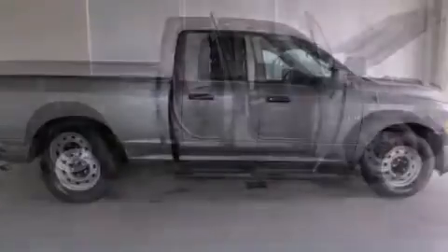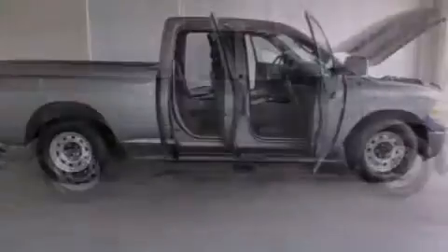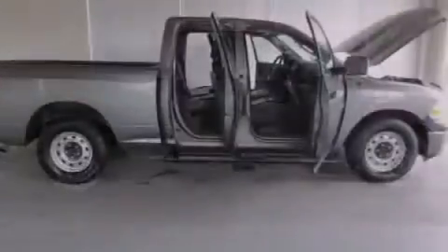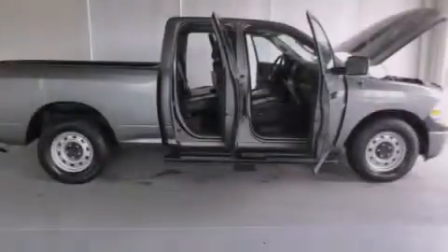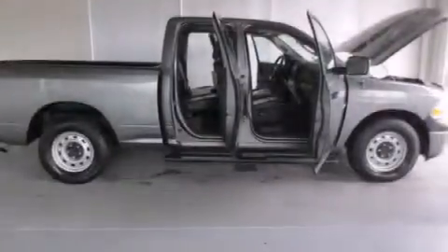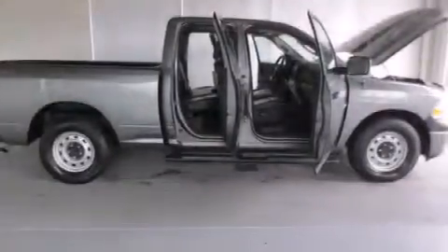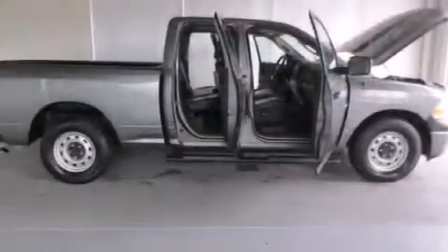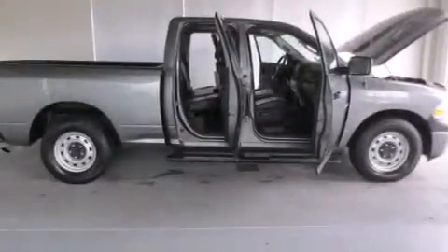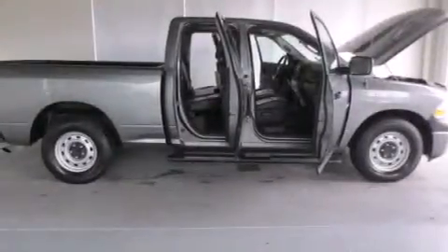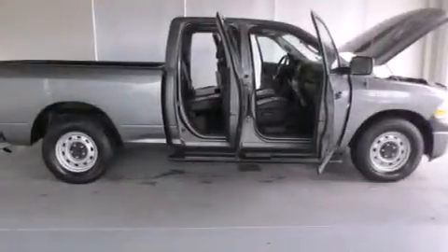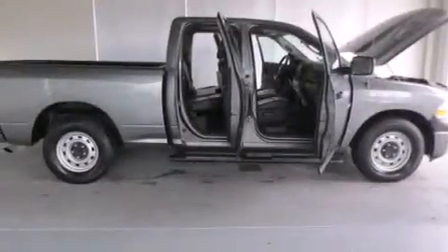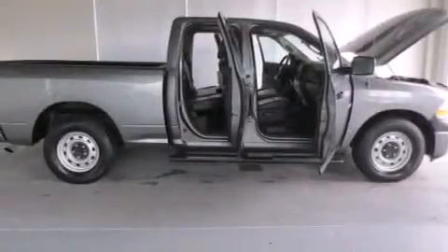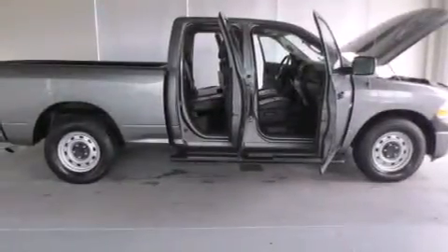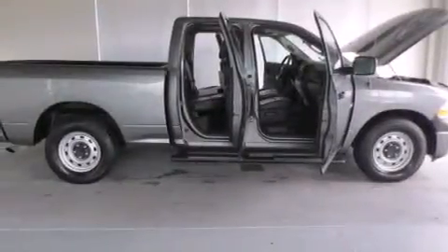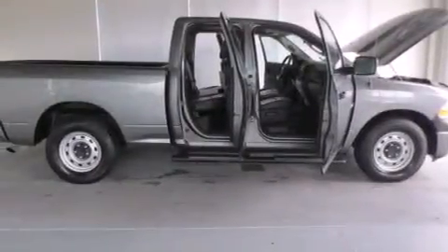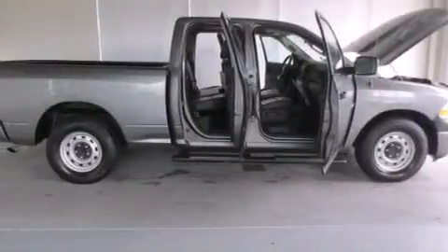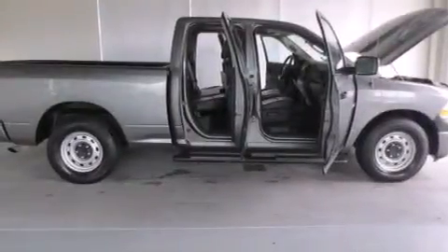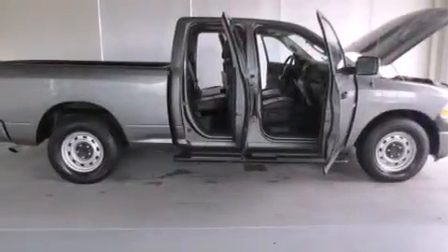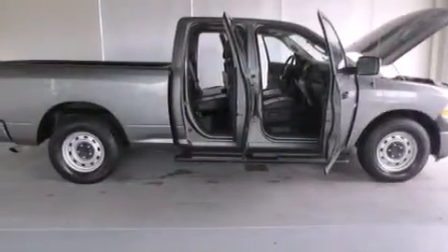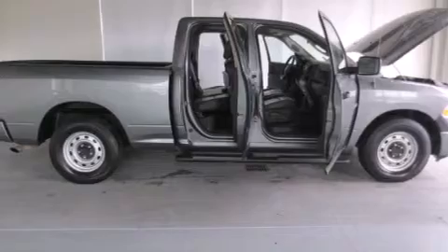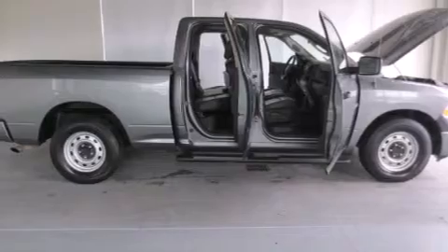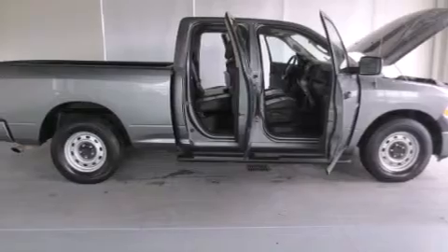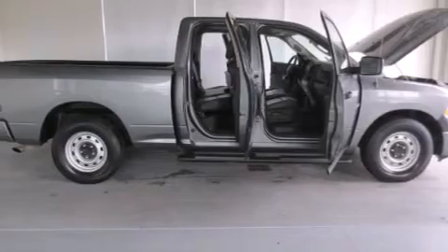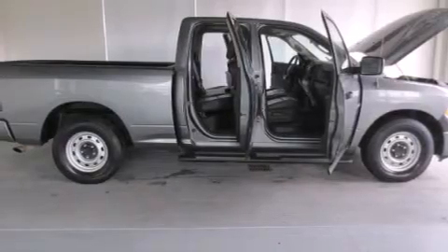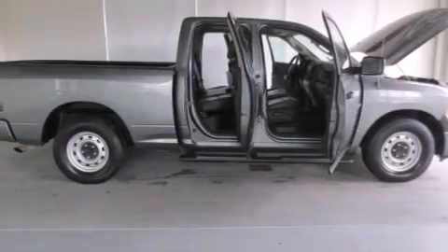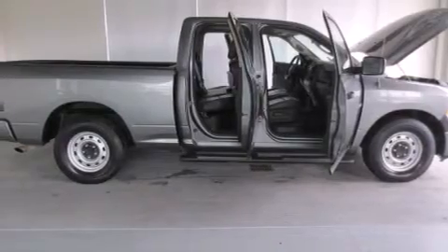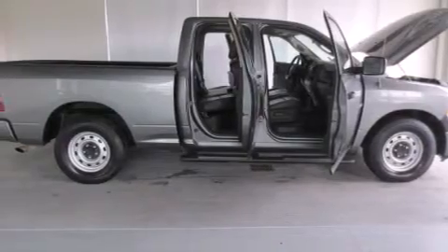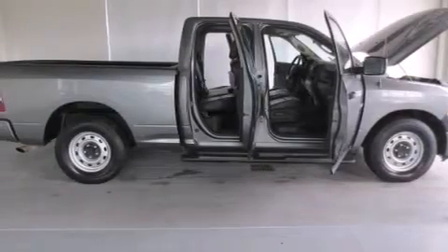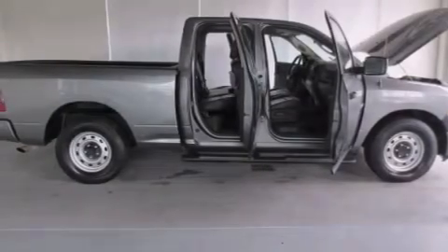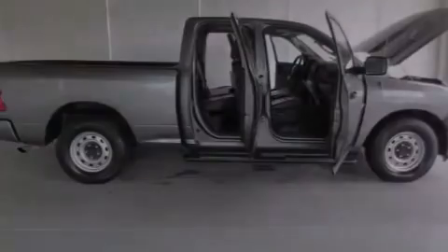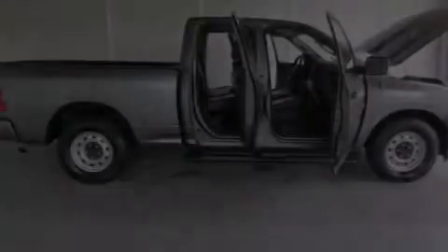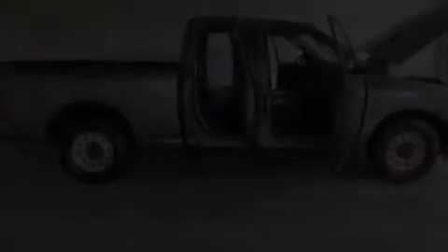Rear seat child-proof door locks, air conditioning, and a Sentry Key theft deterrent system.